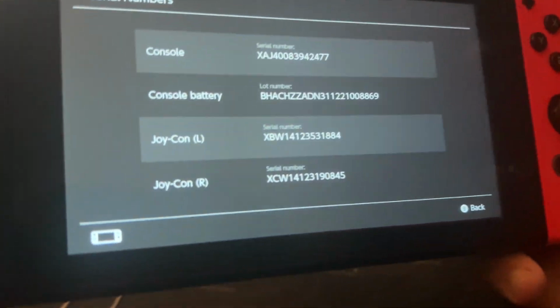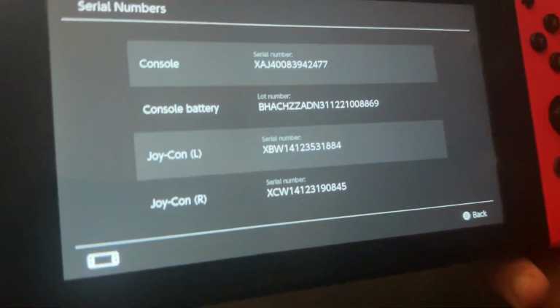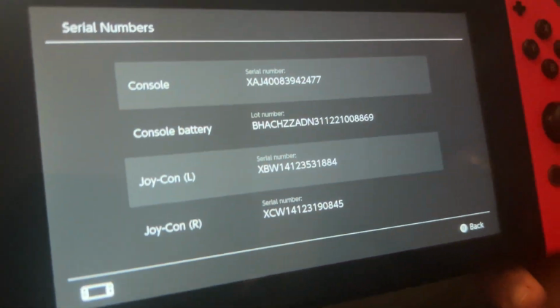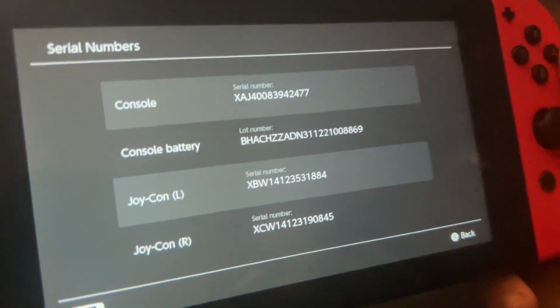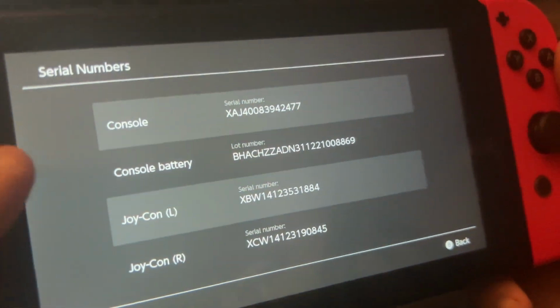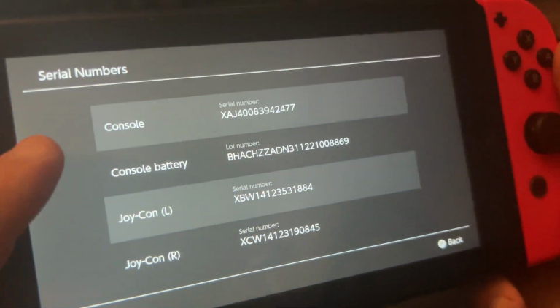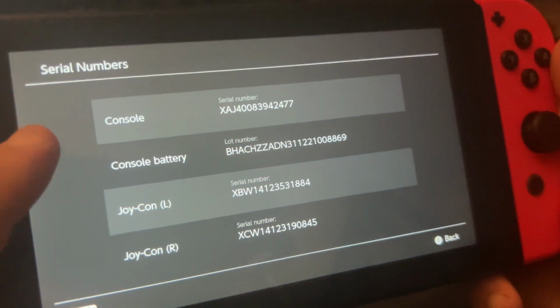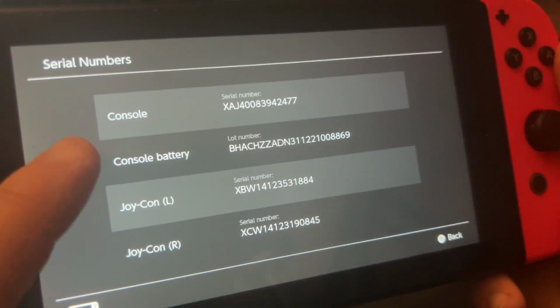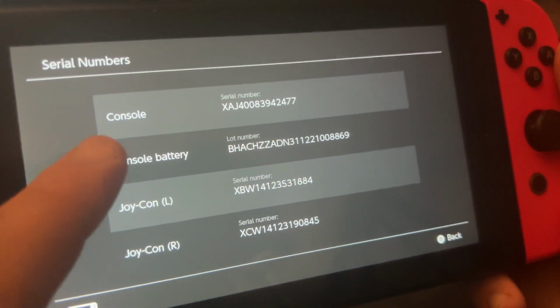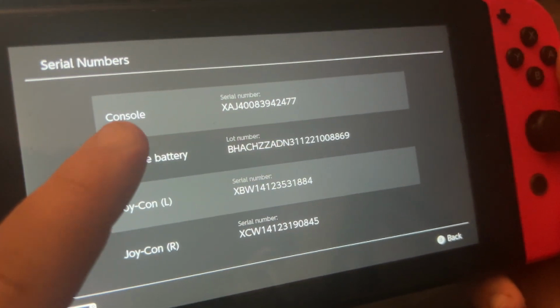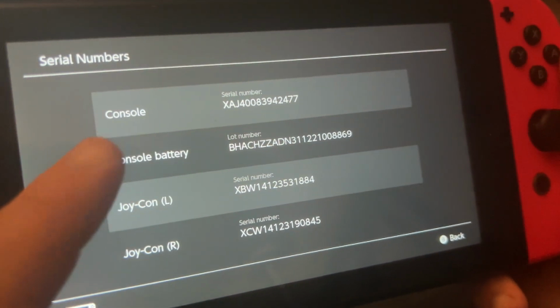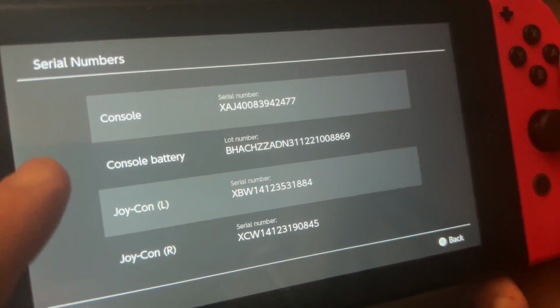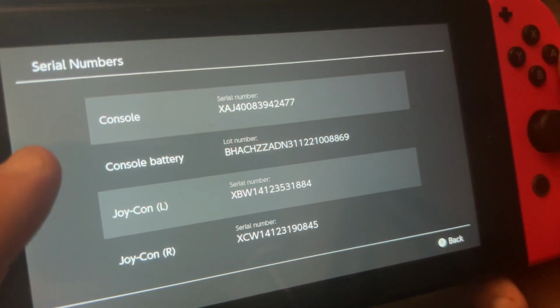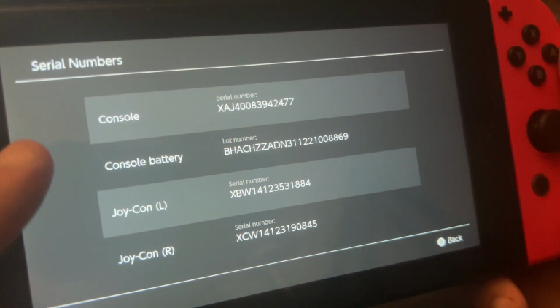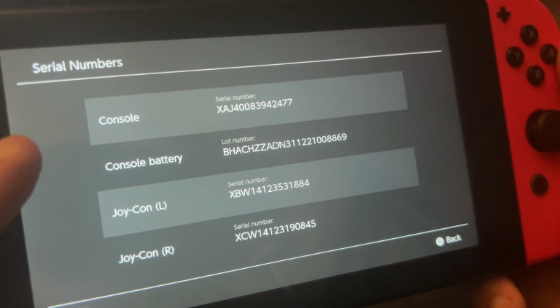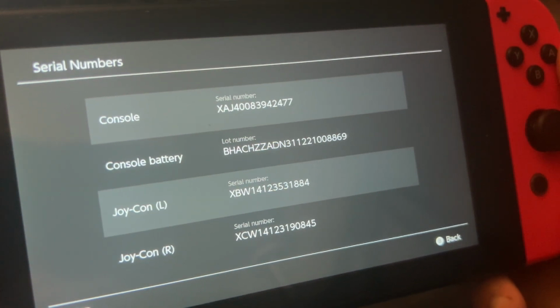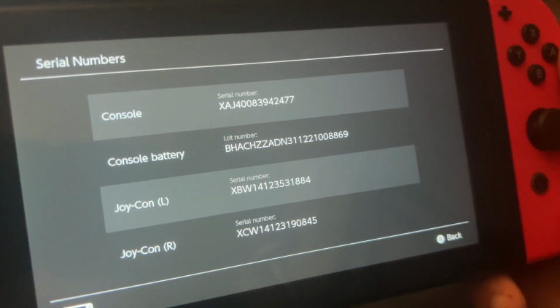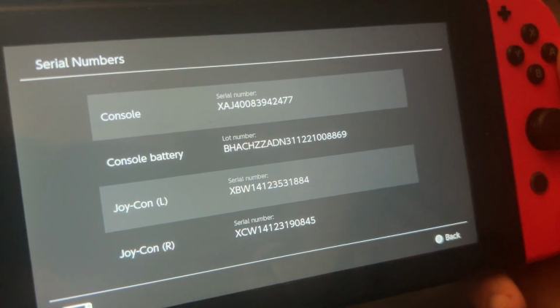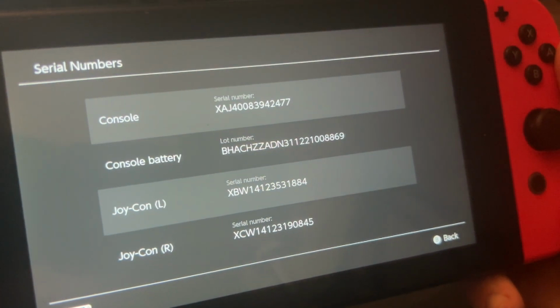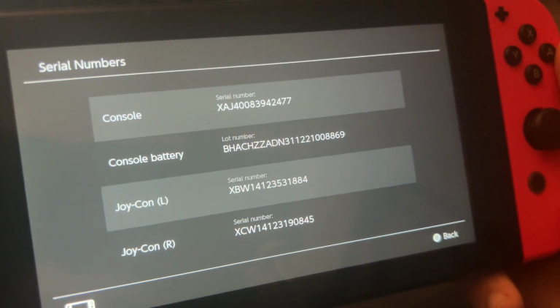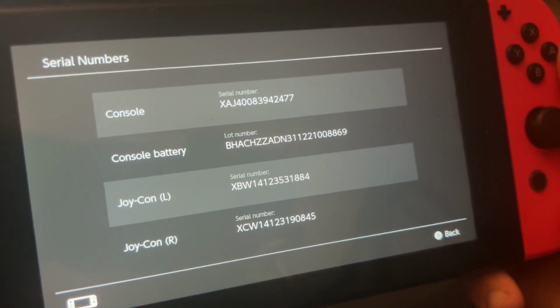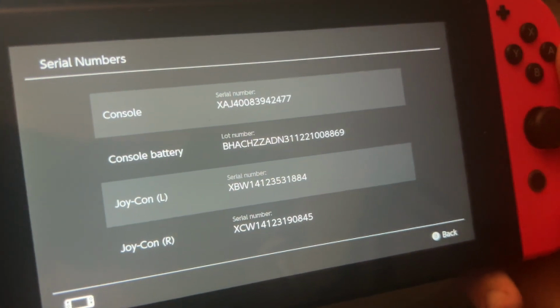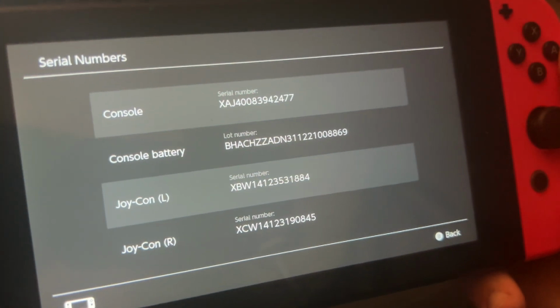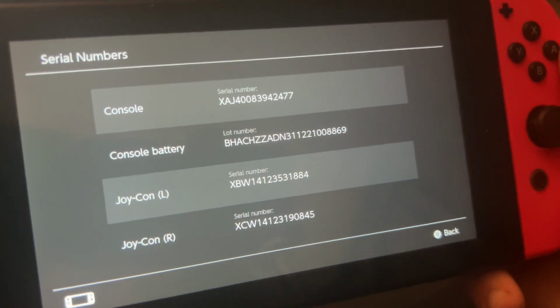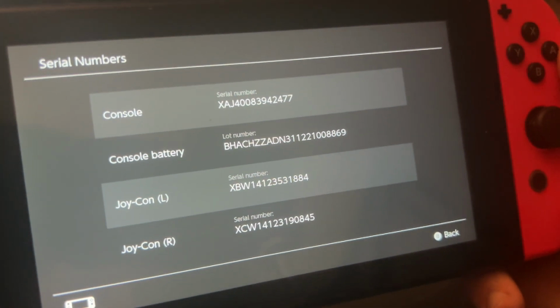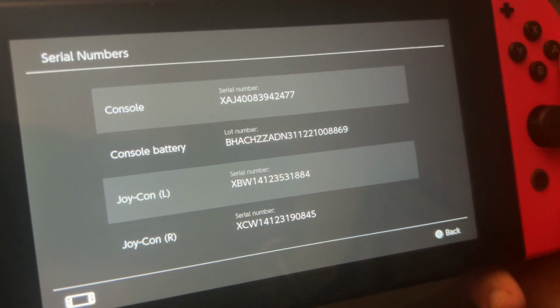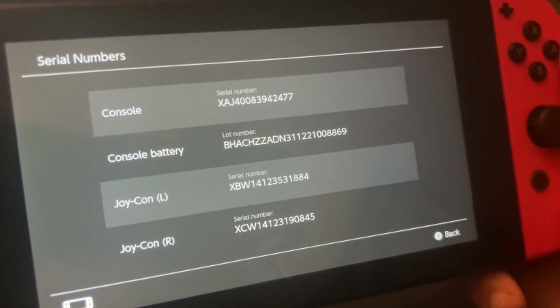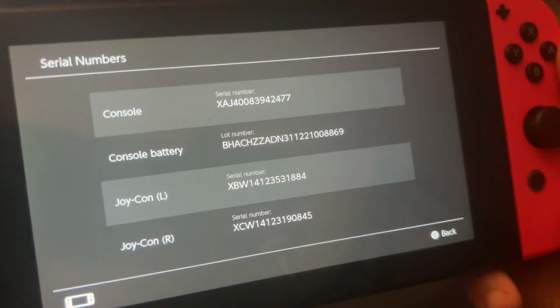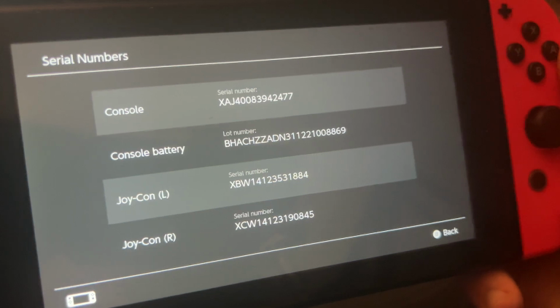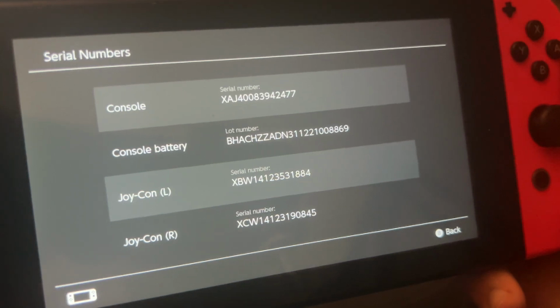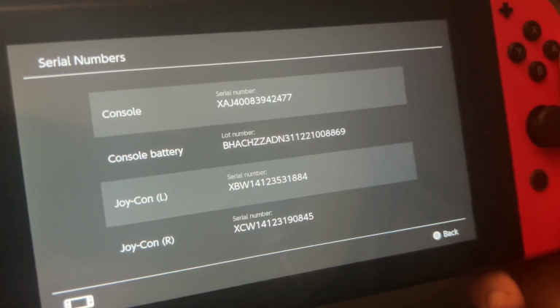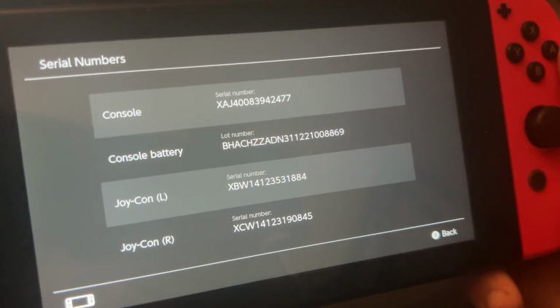And now here you can see your serial number for your console battery.